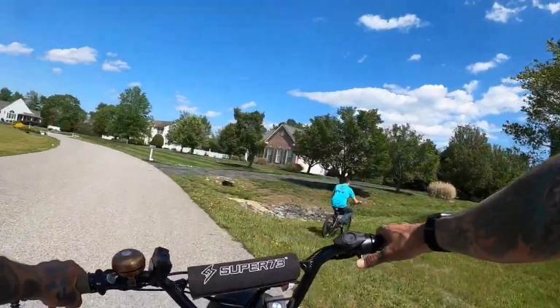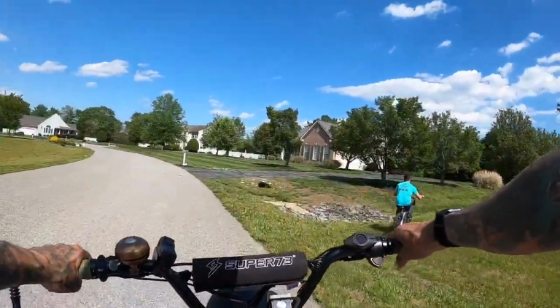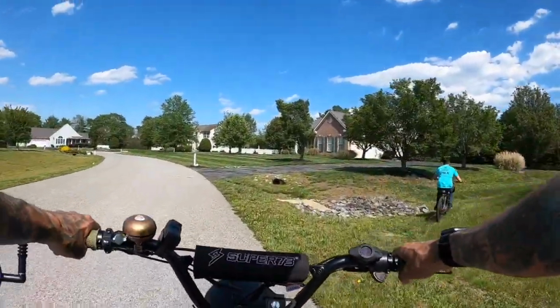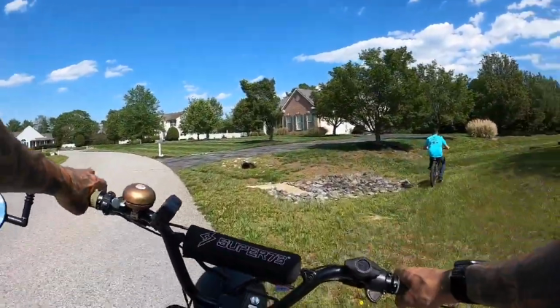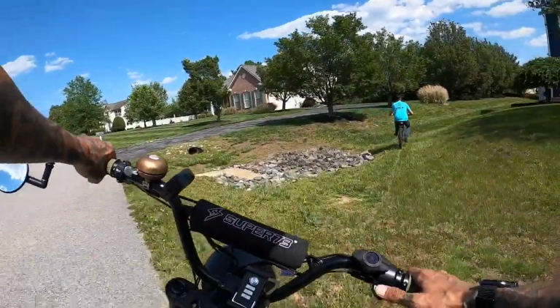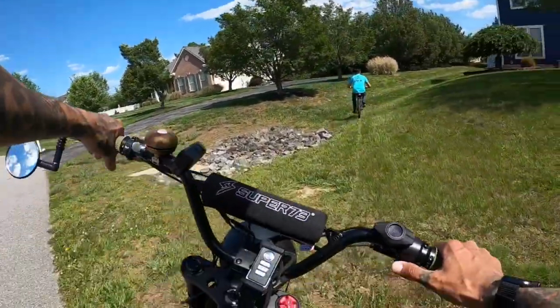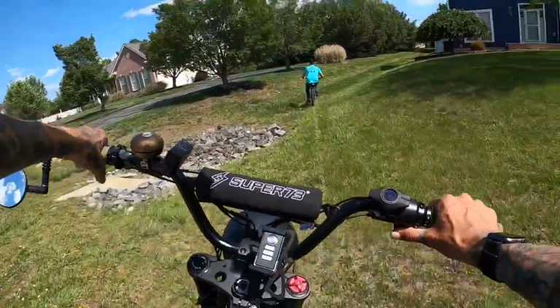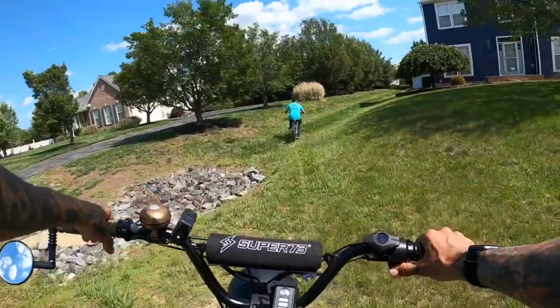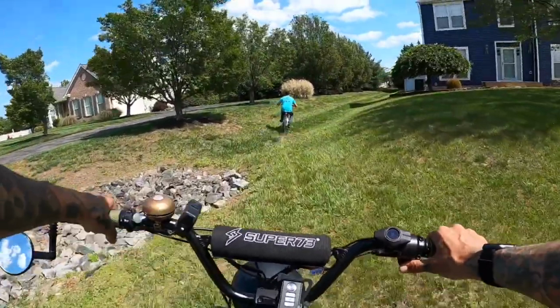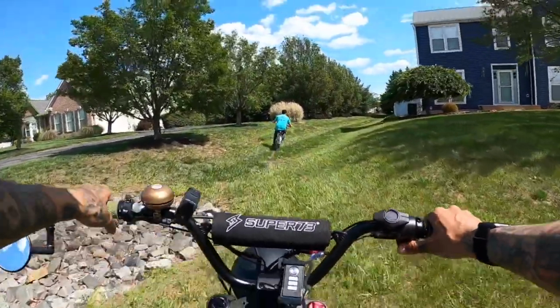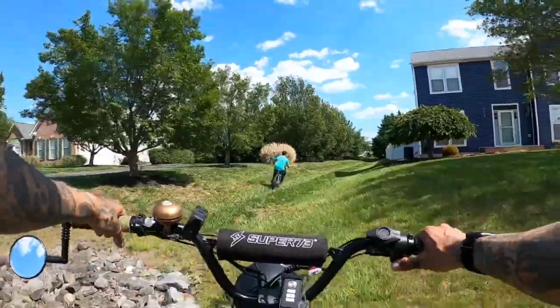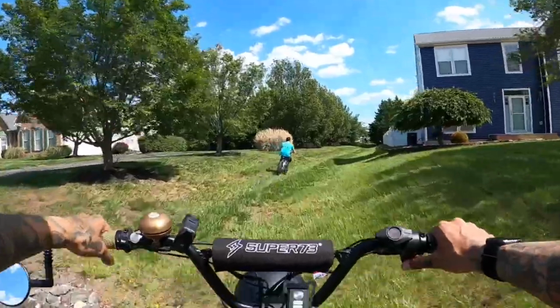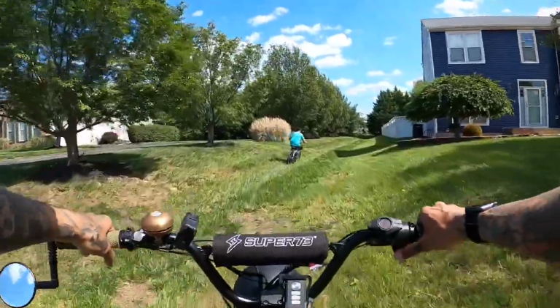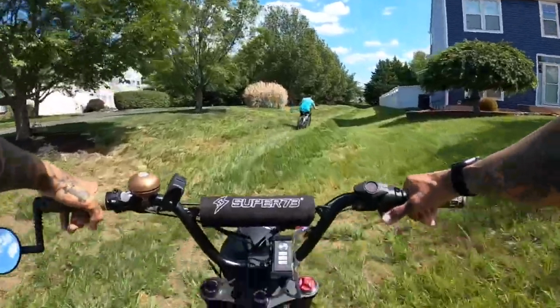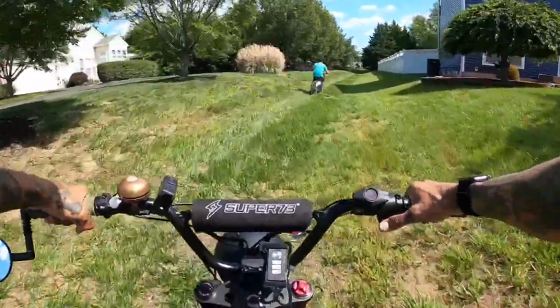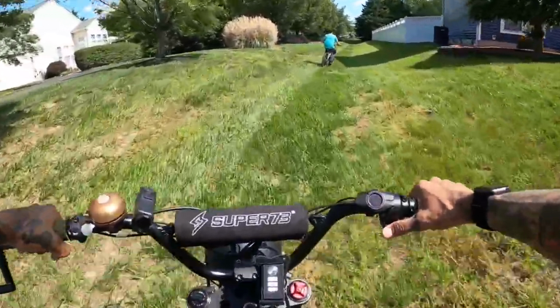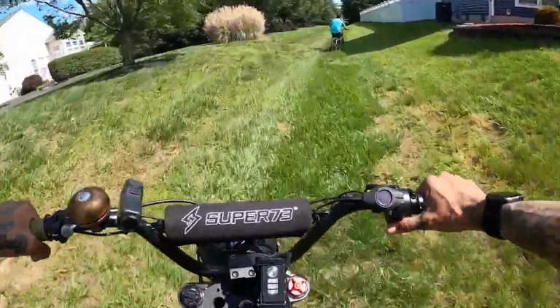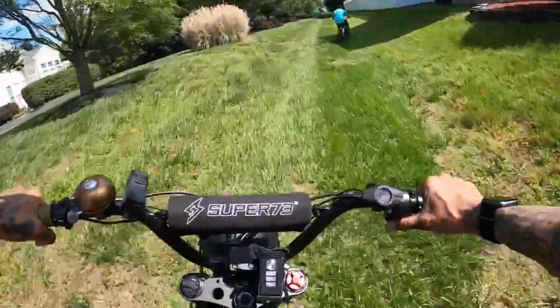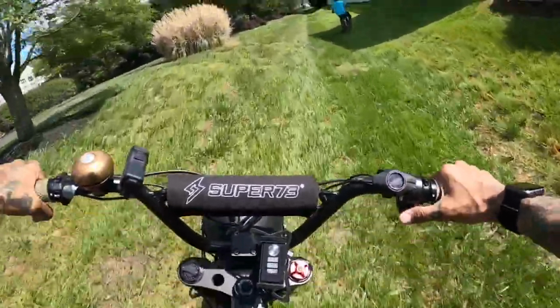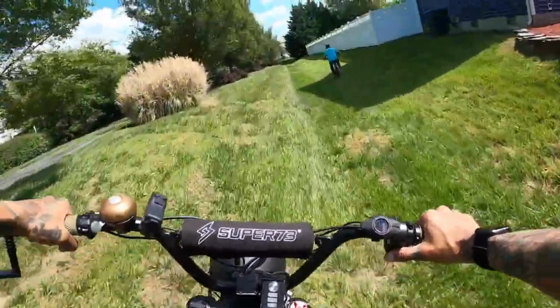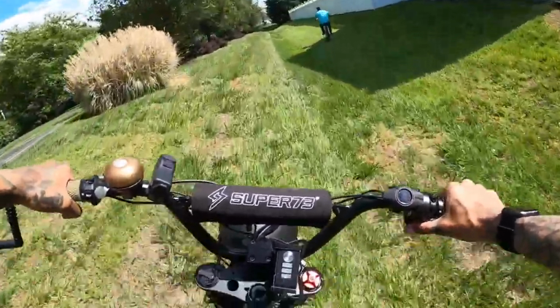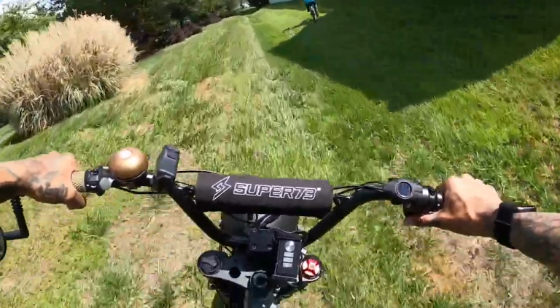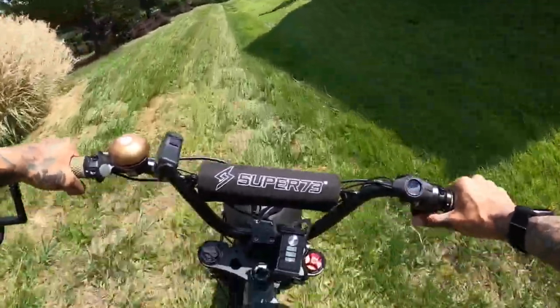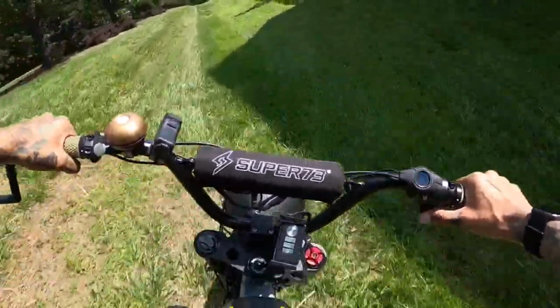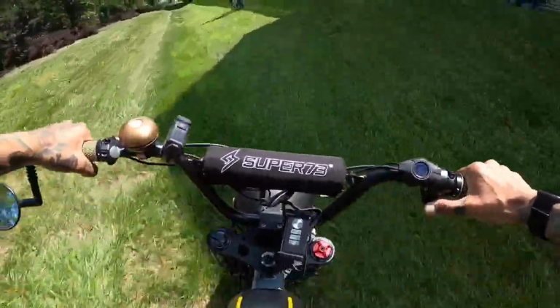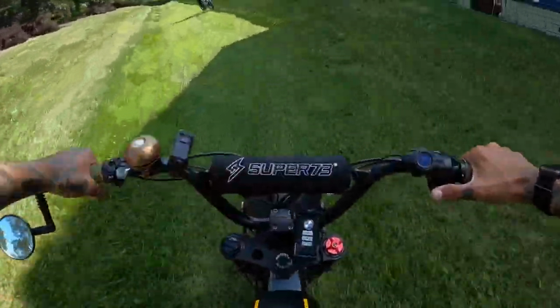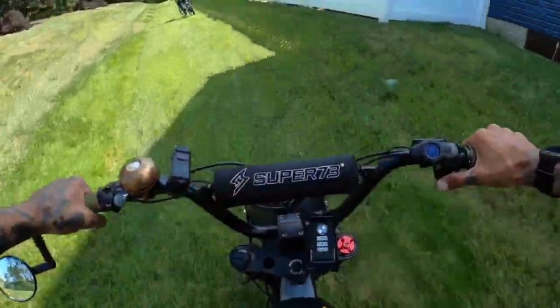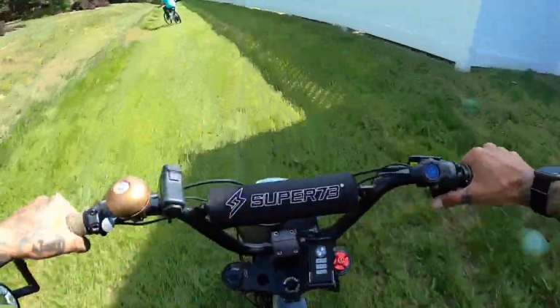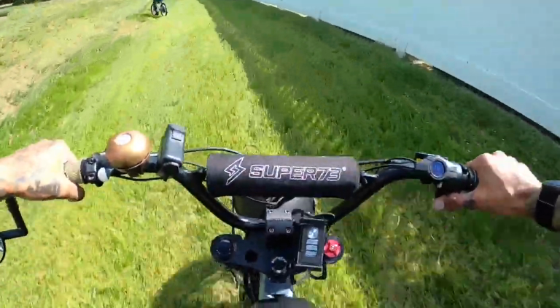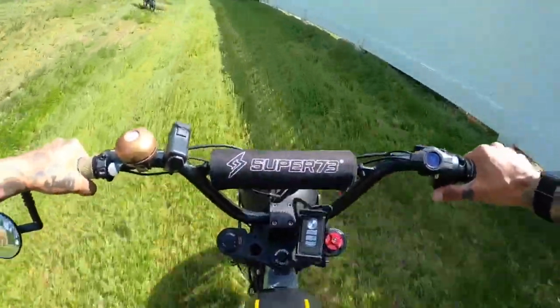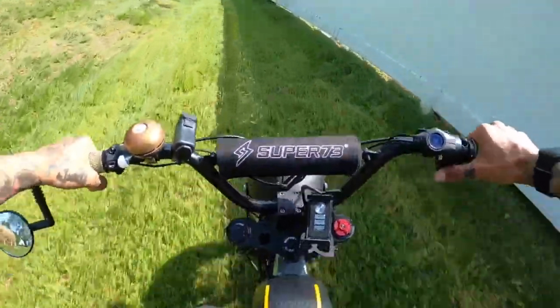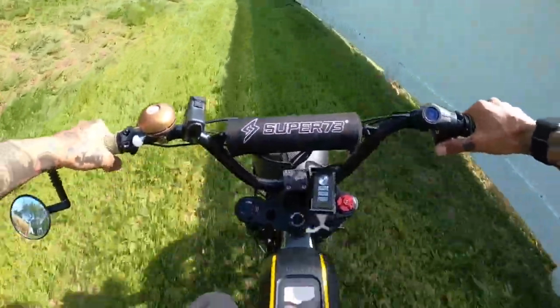But yeah, now we can go have fun on this little ditch over here. Yeah, this is definitely fun.